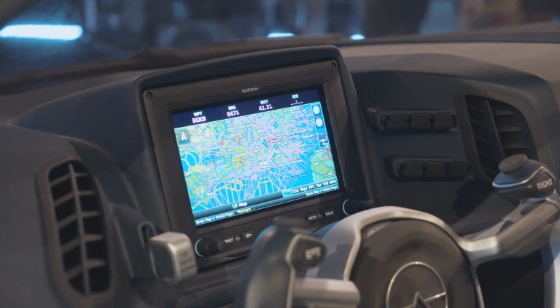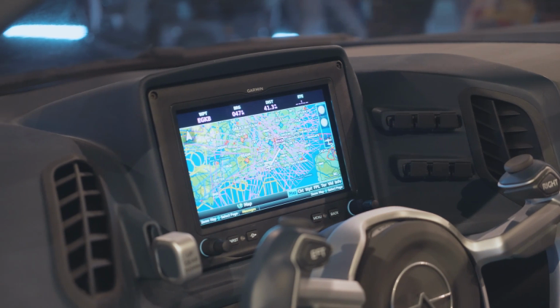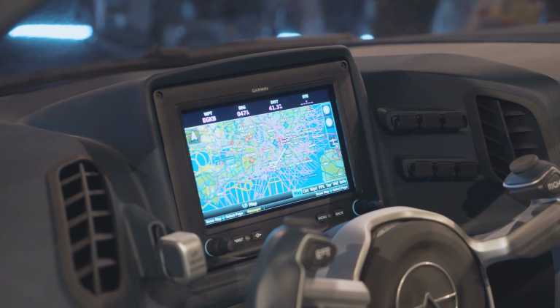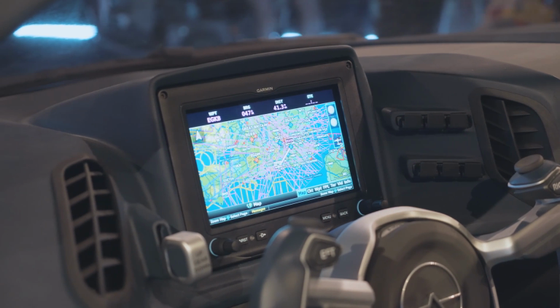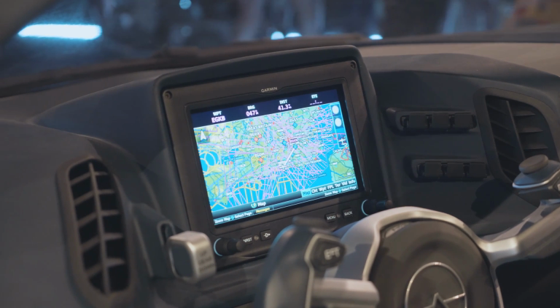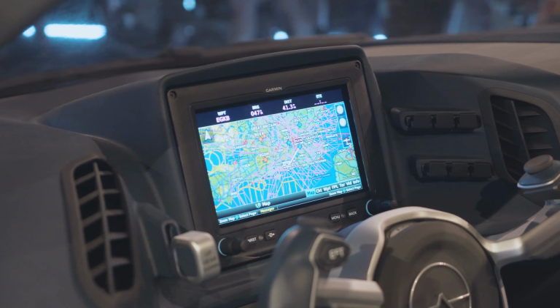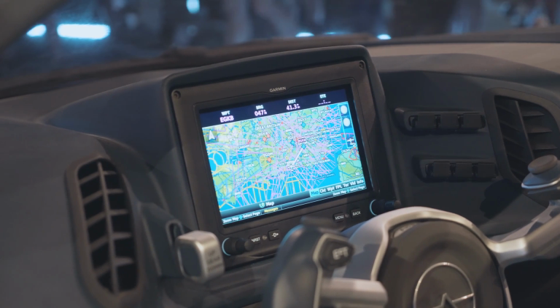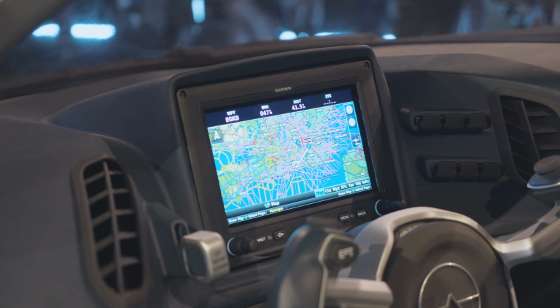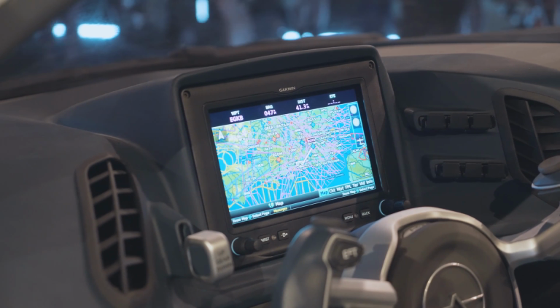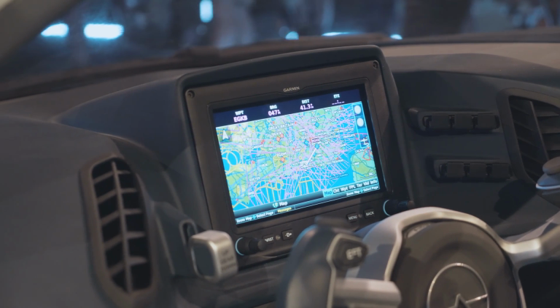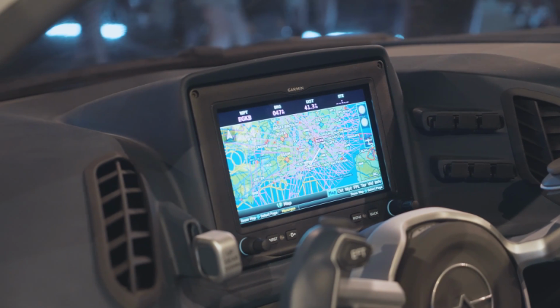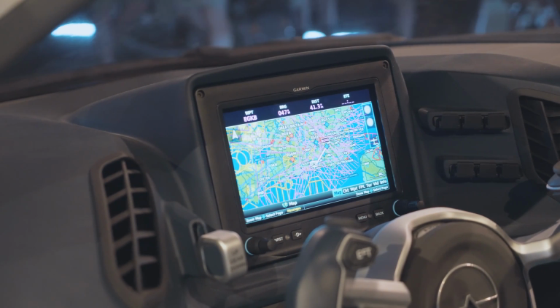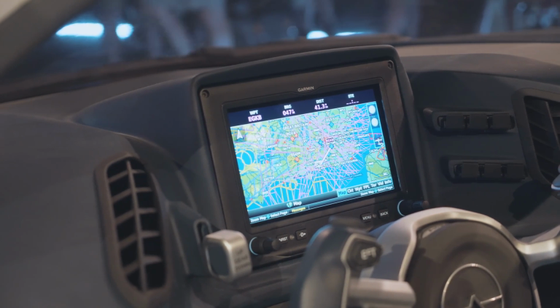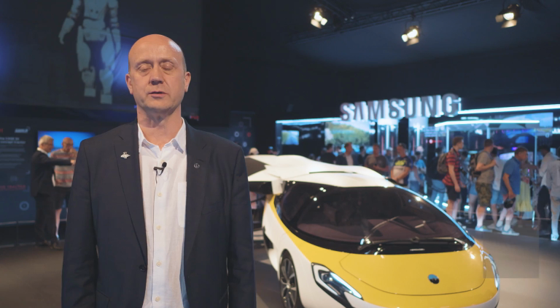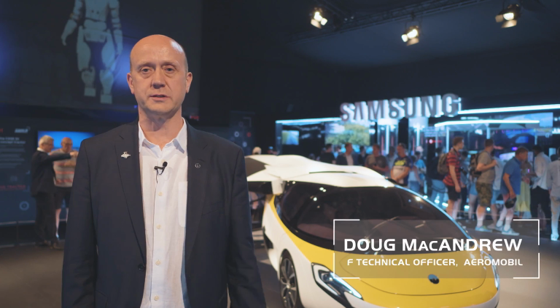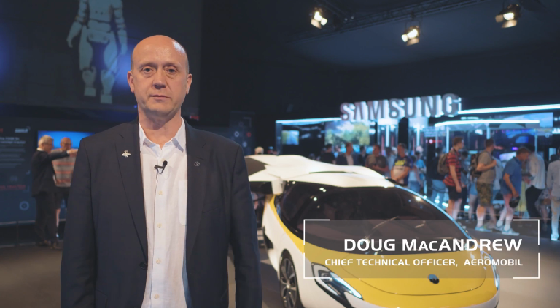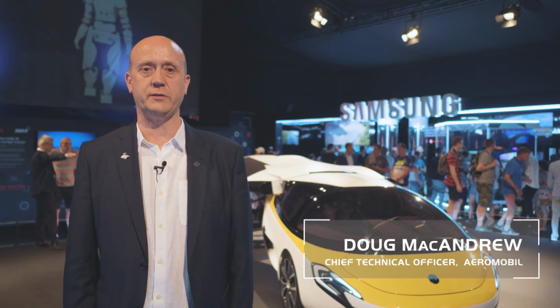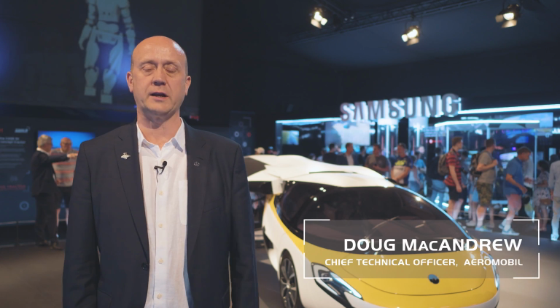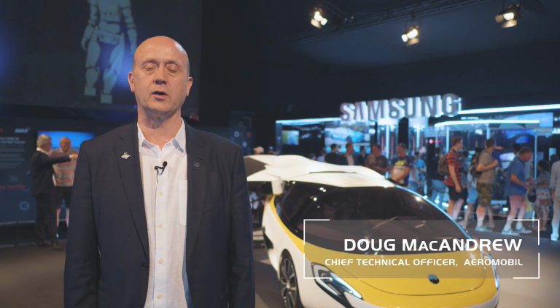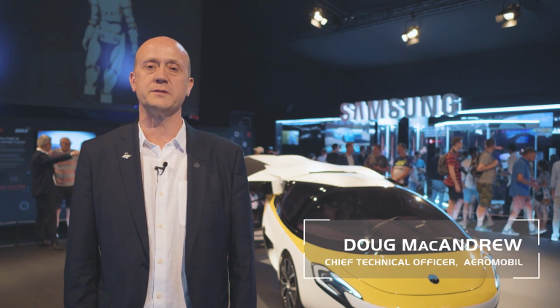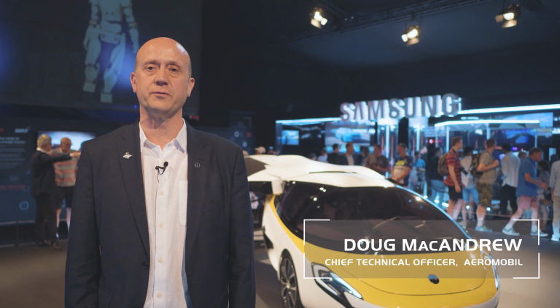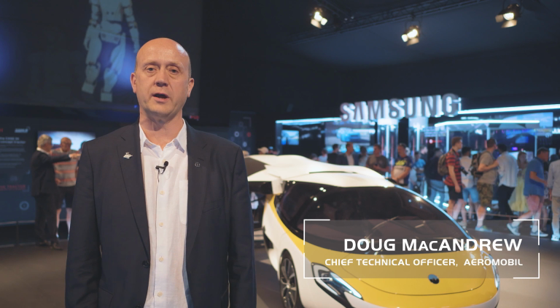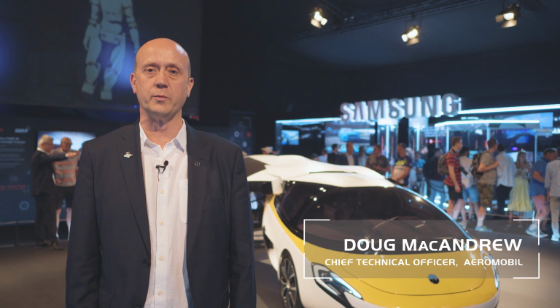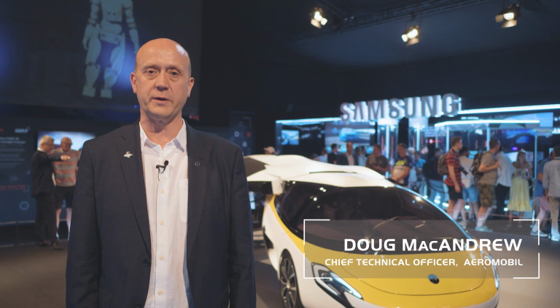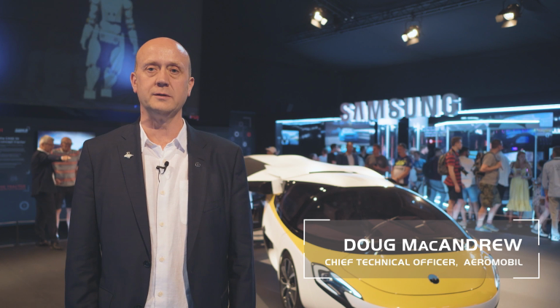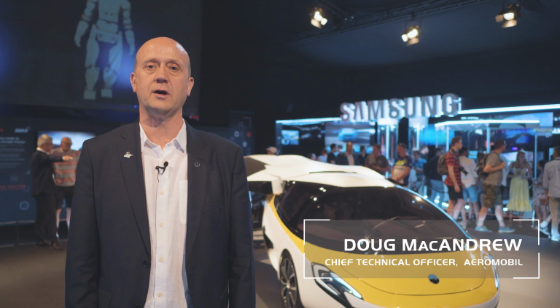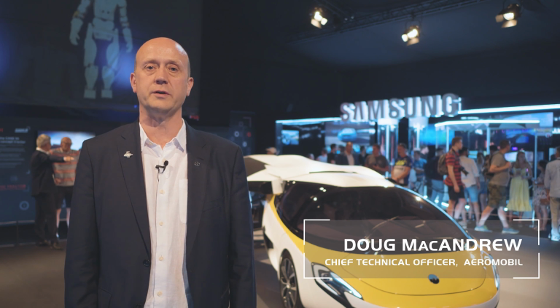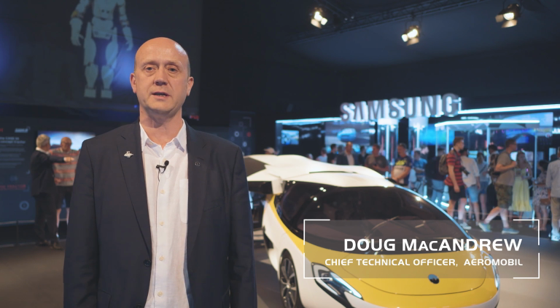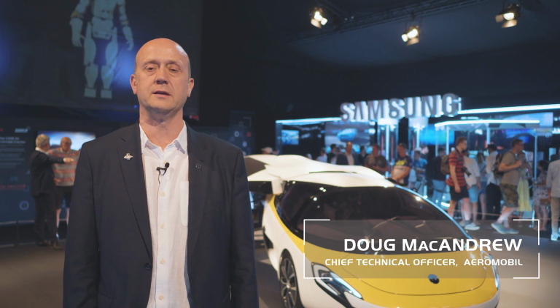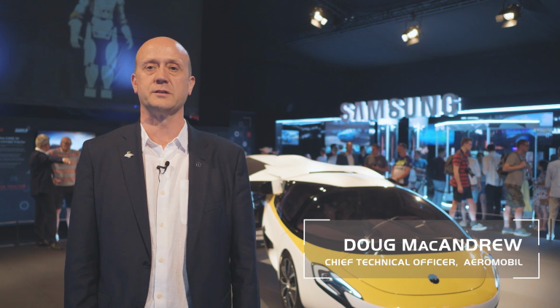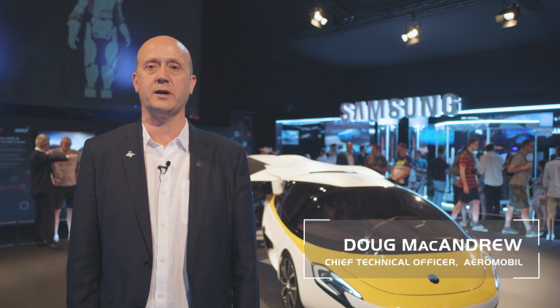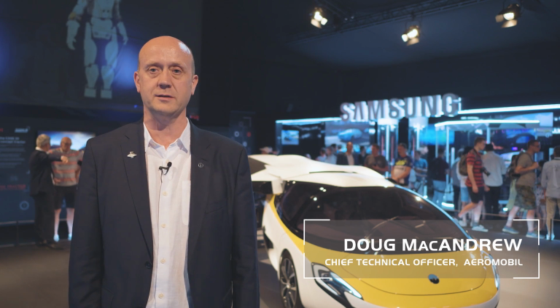My name is Doug McAndrew, and I'm the Chief Technical Officer for Aeromobile R&D in Slovakia.